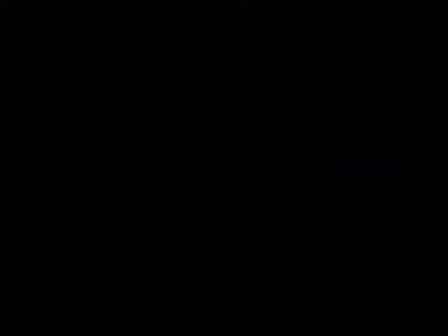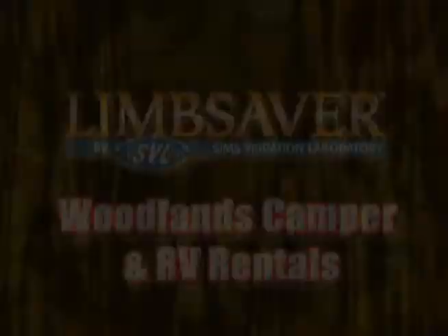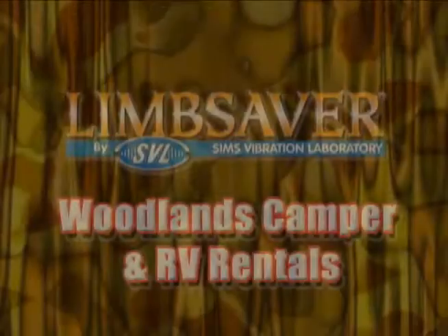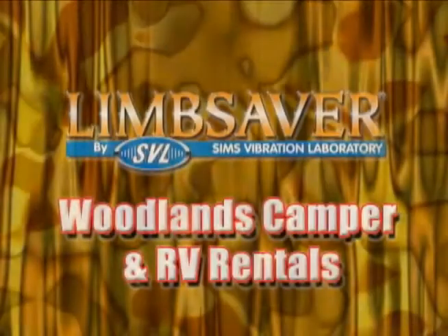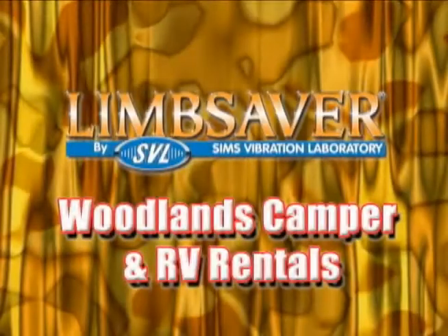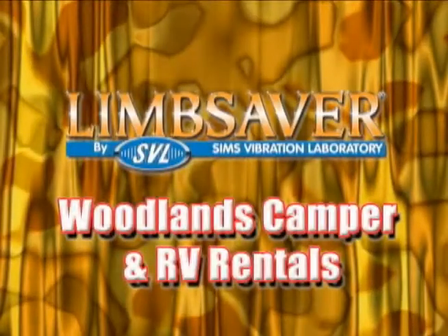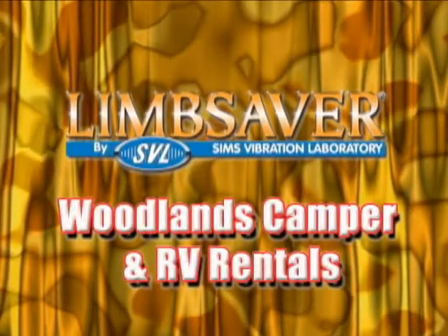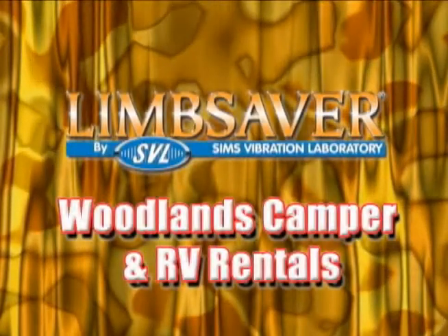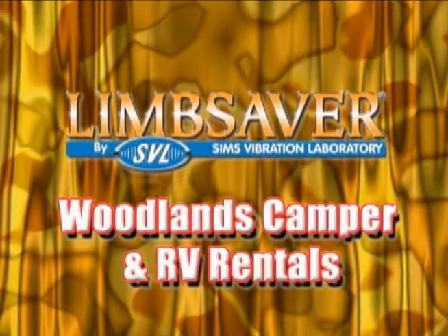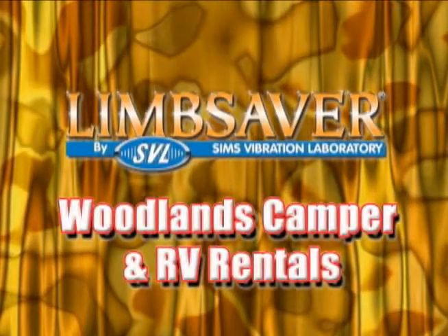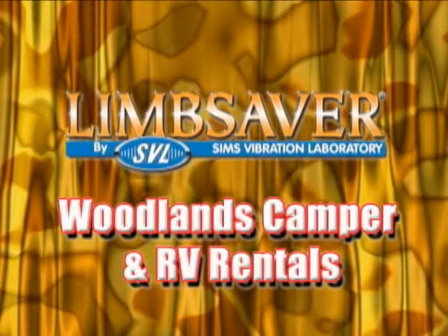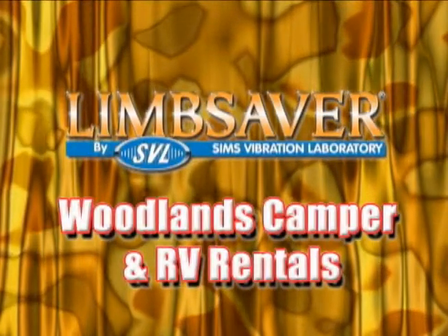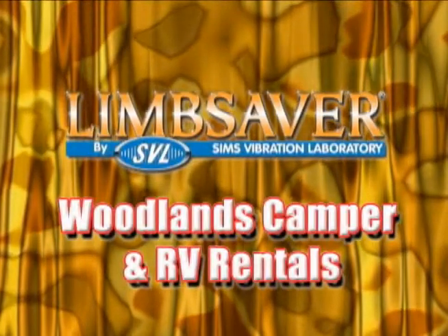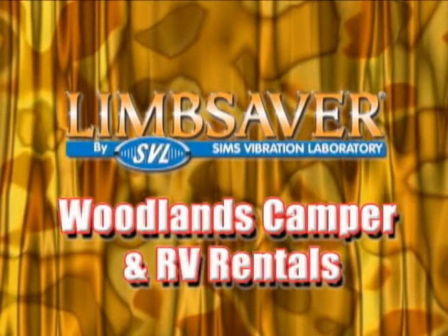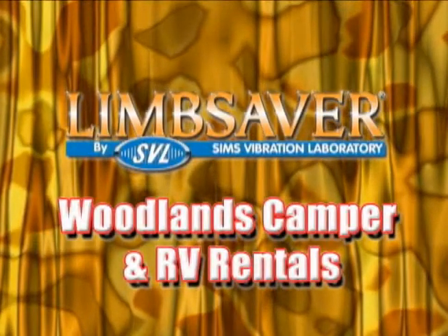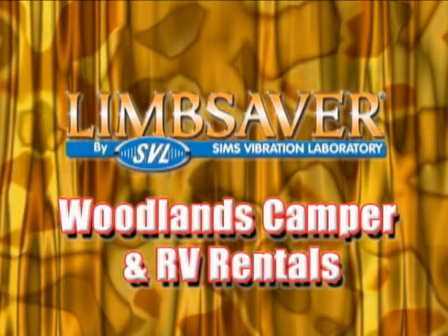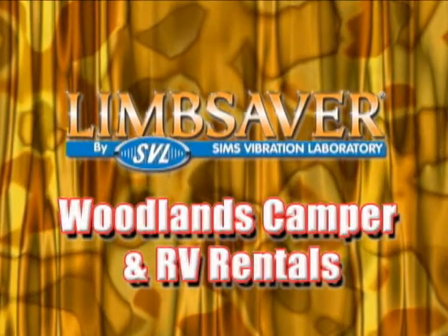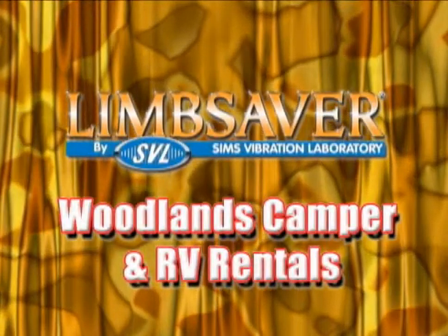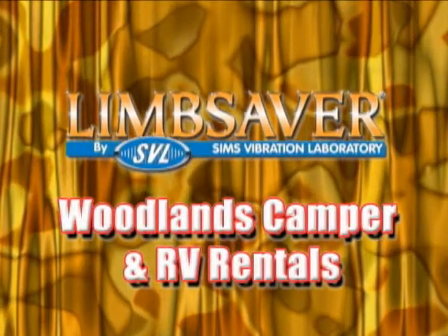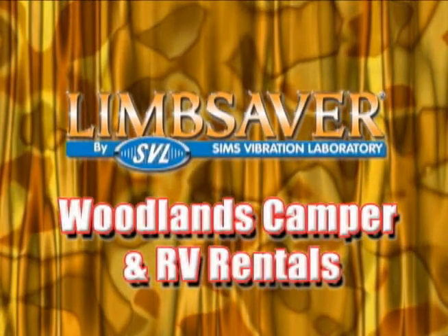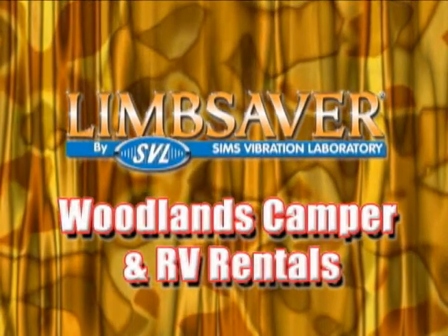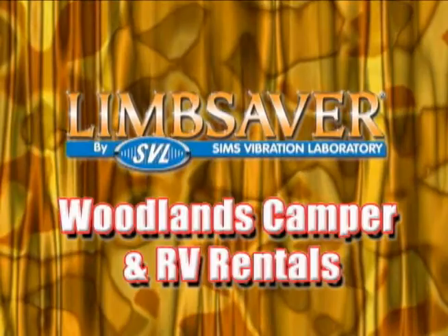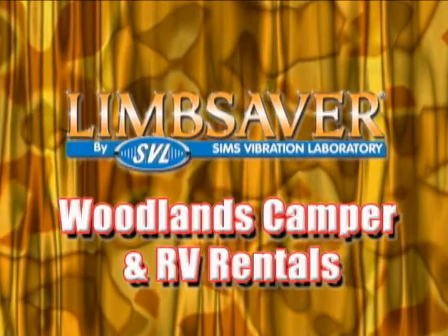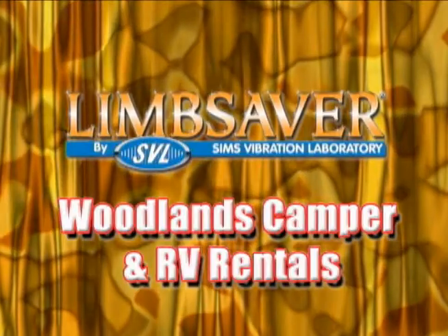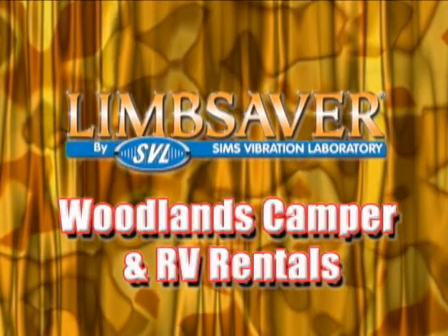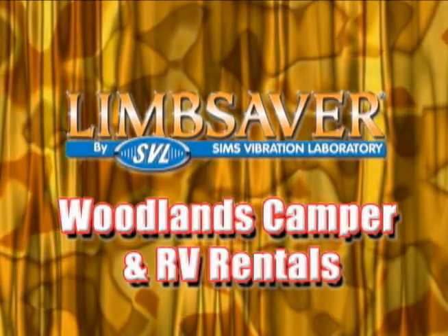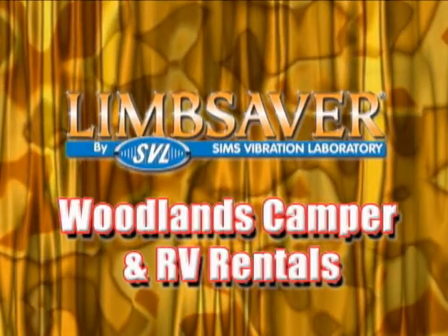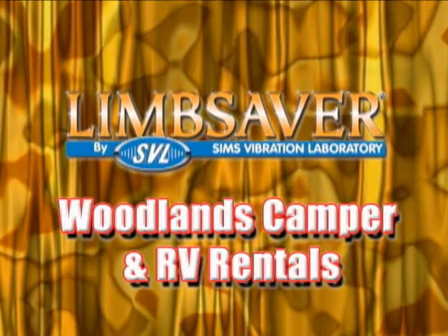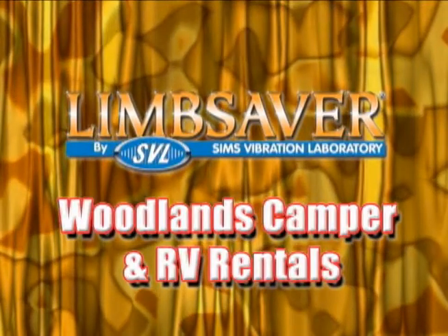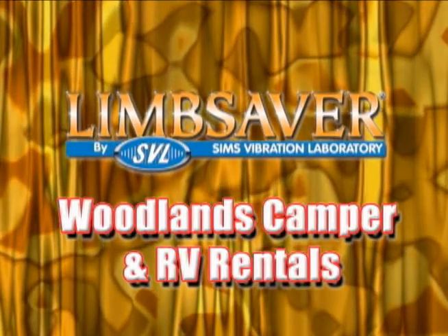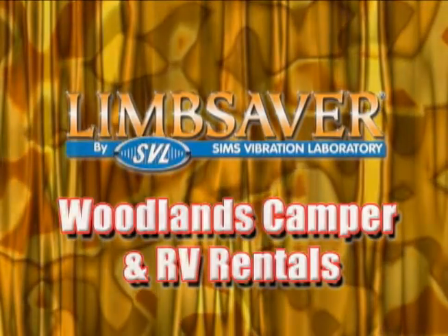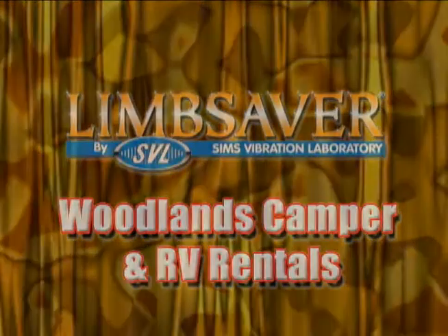This segment of CSE Outdoors is brought to you by Limb Saver and Woodlands Camper and RV Rentals.